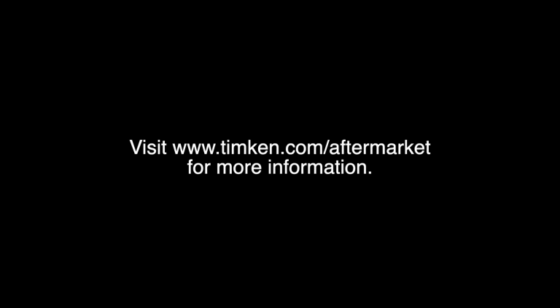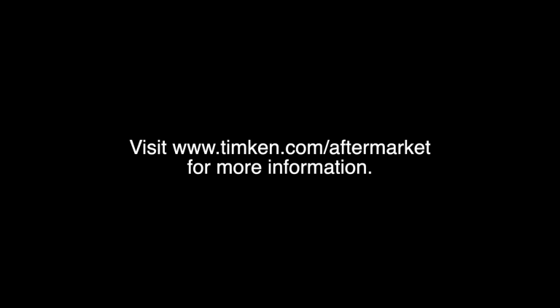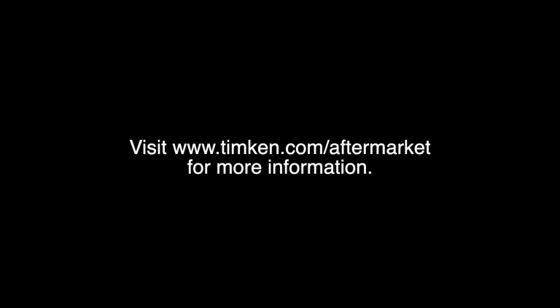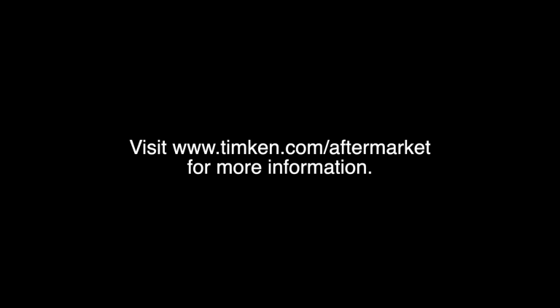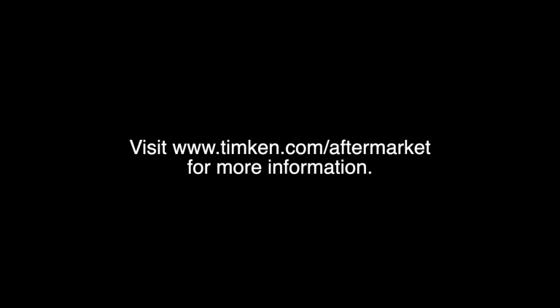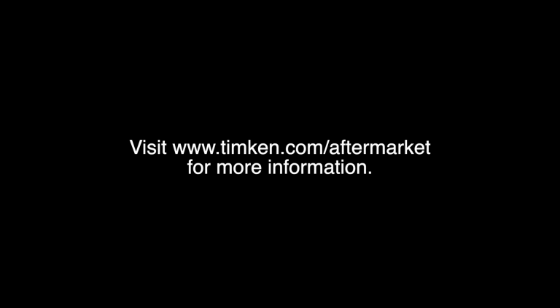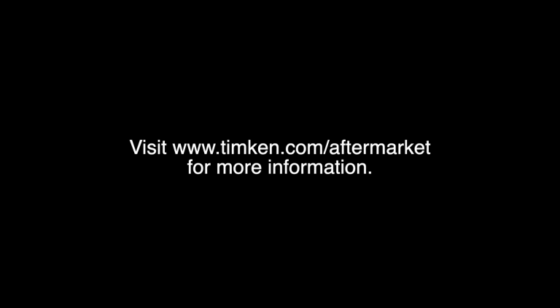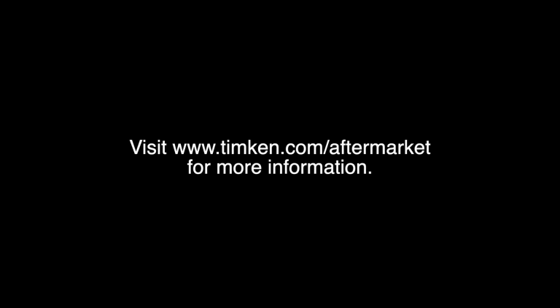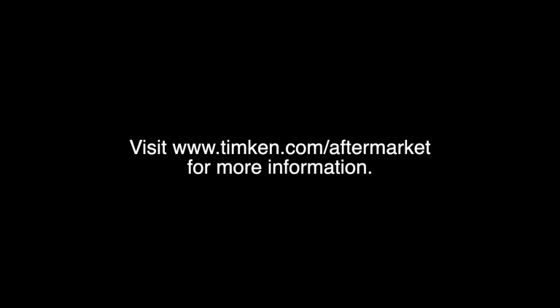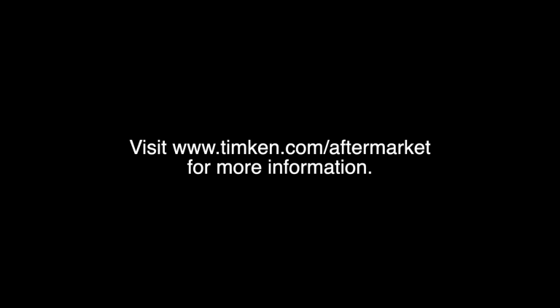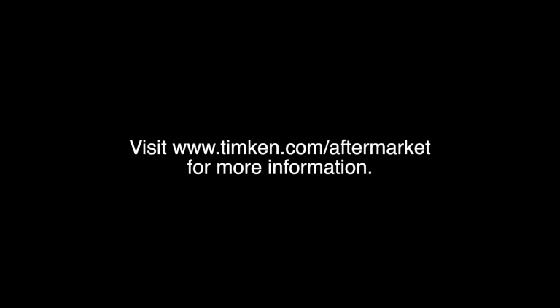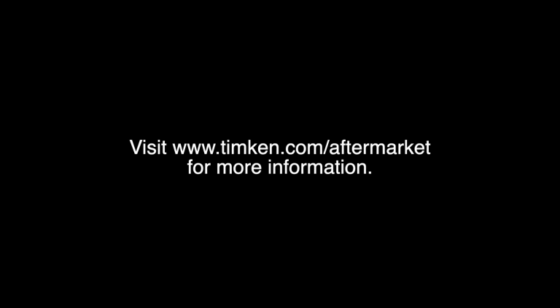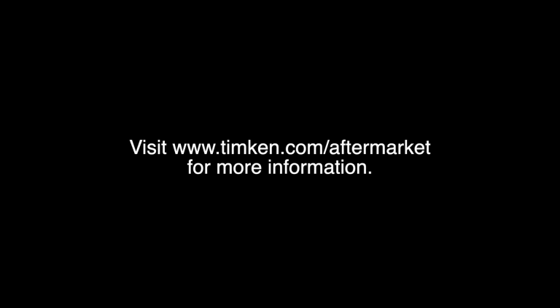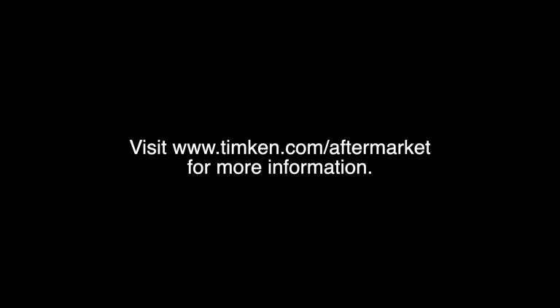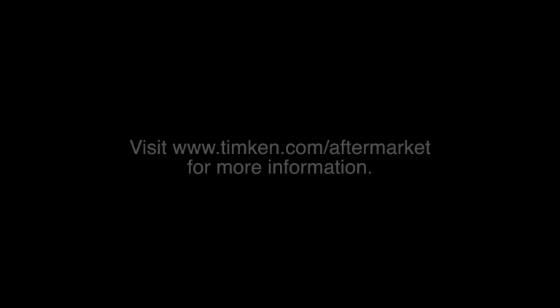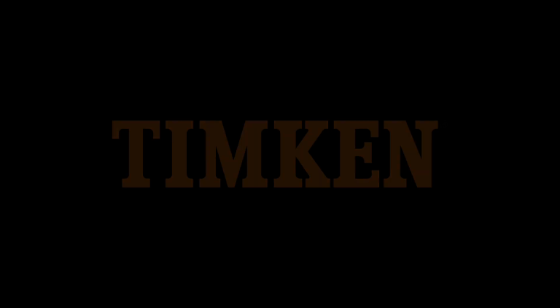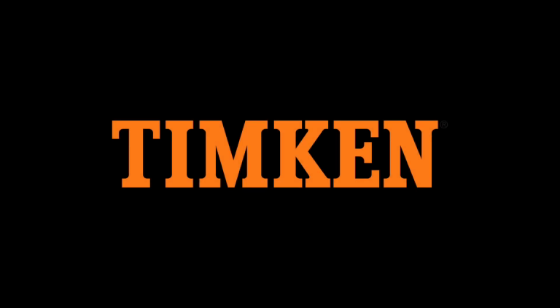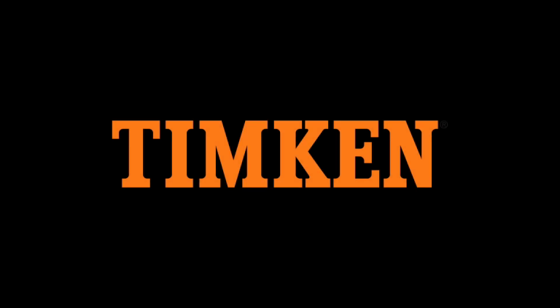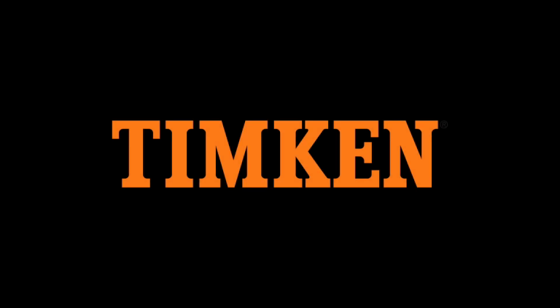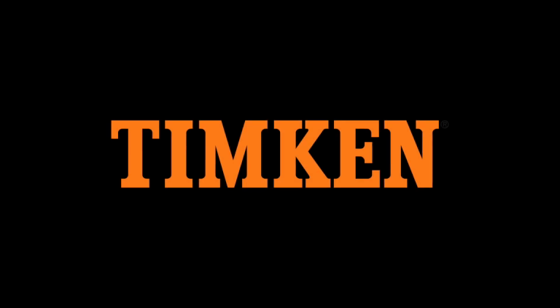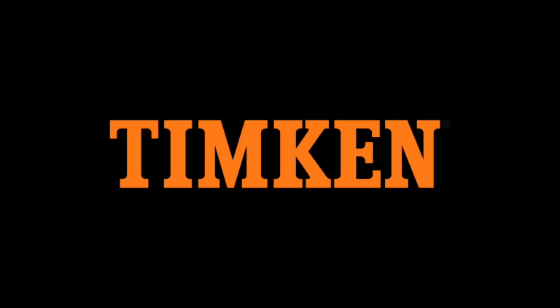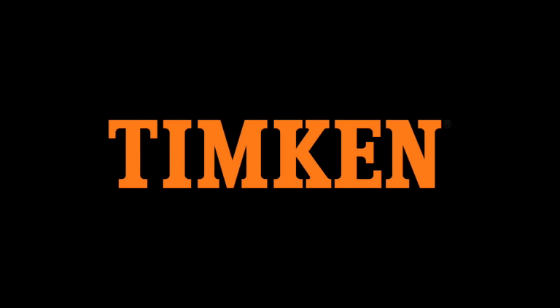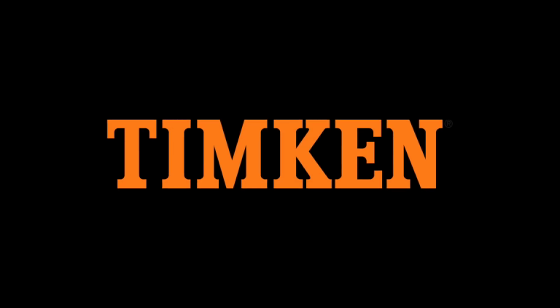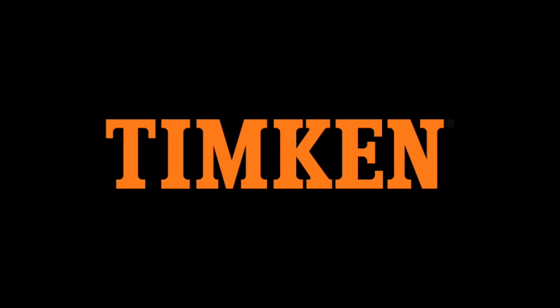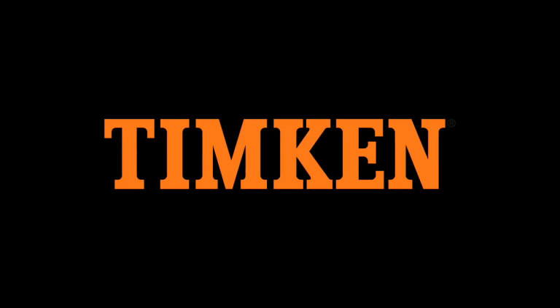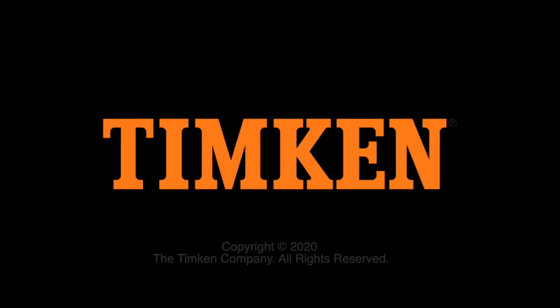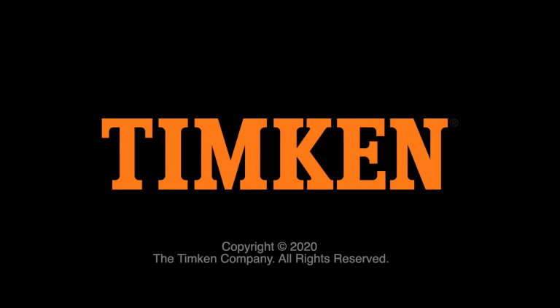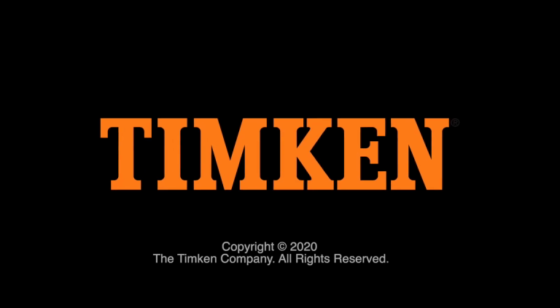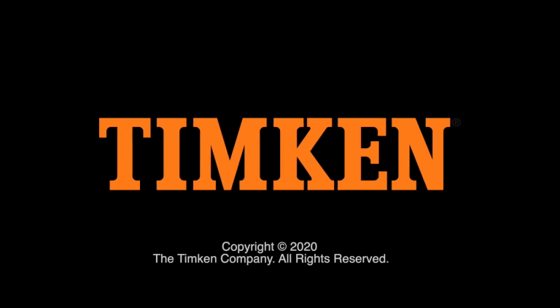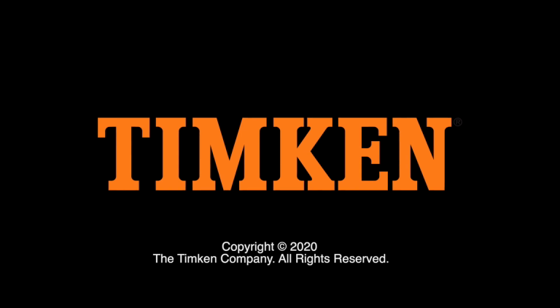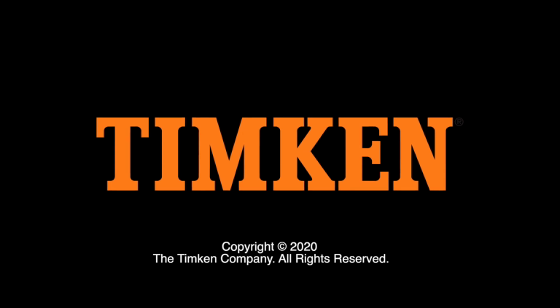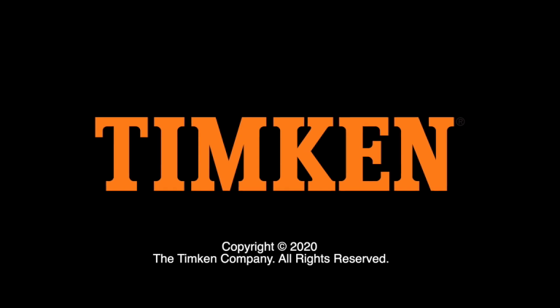This has been a Timken Tricks of the Trade video helping you build your service knowledge. Thanks for watching.